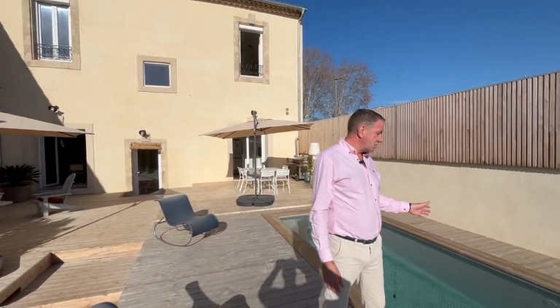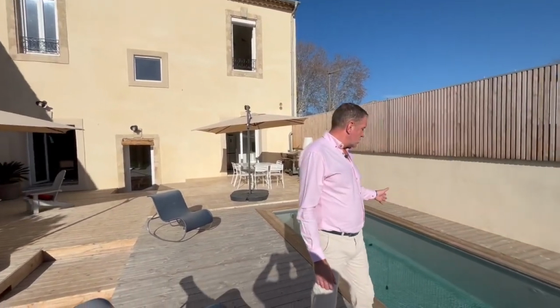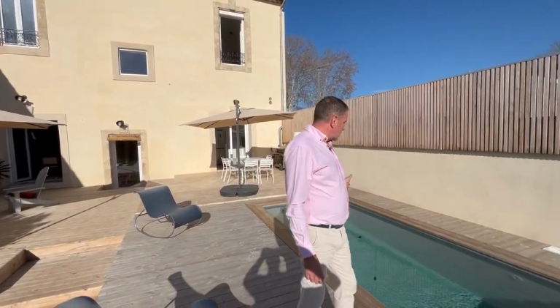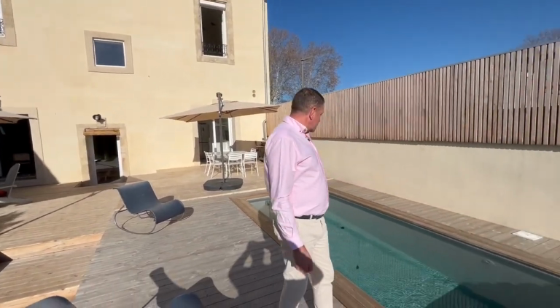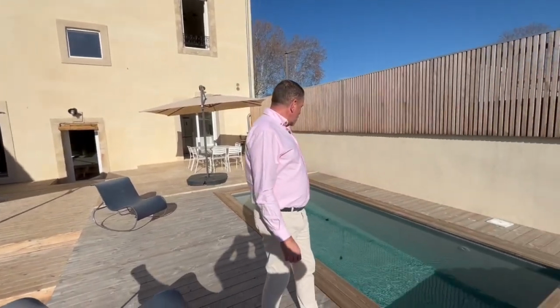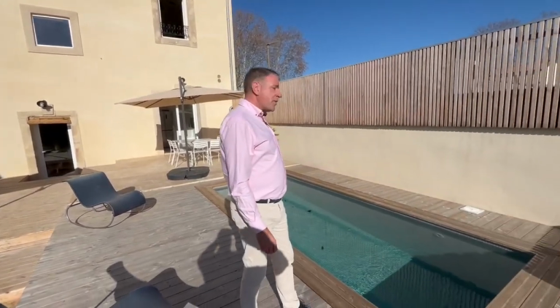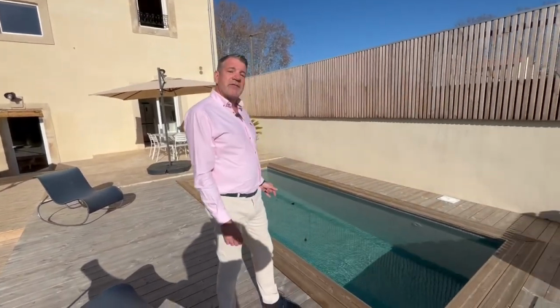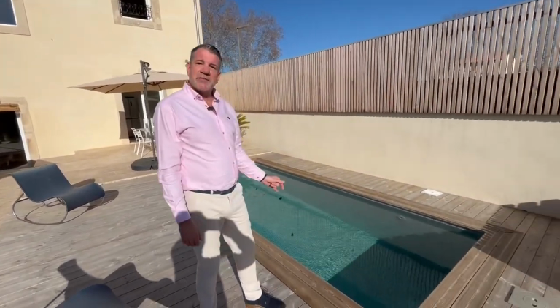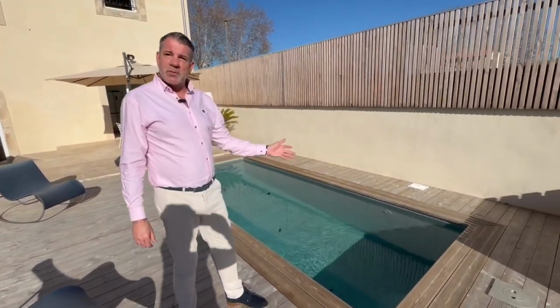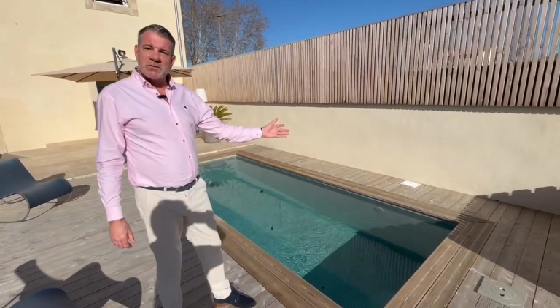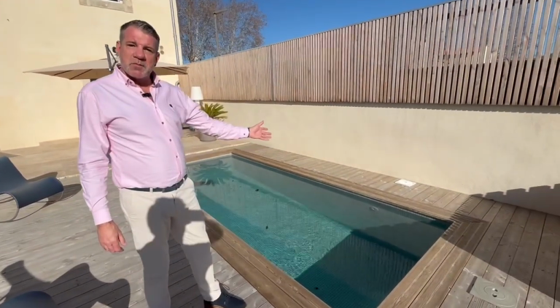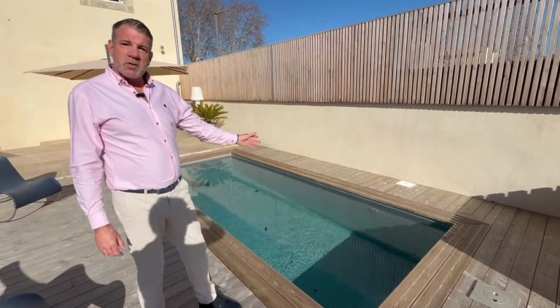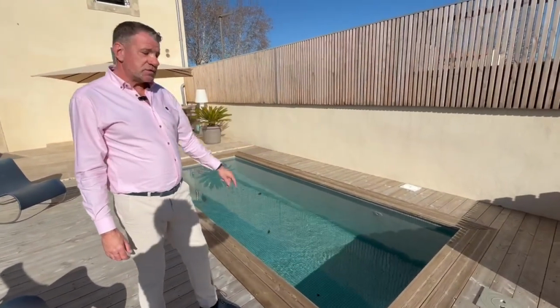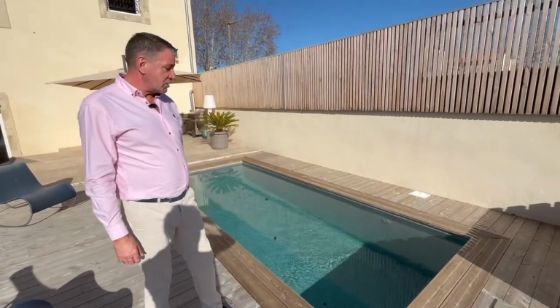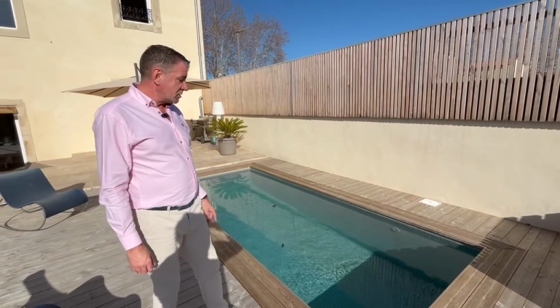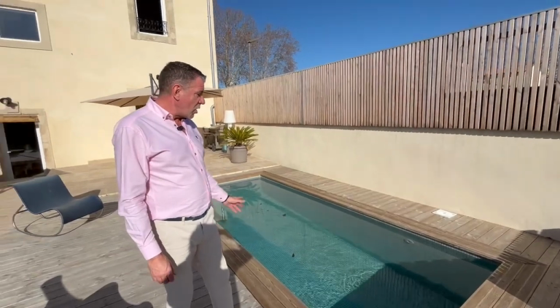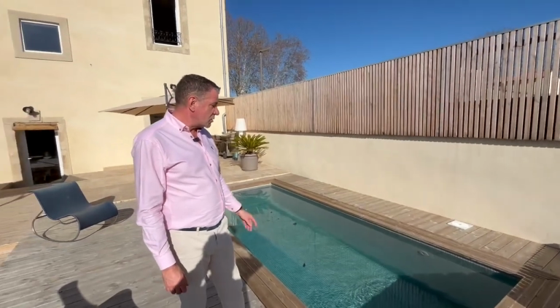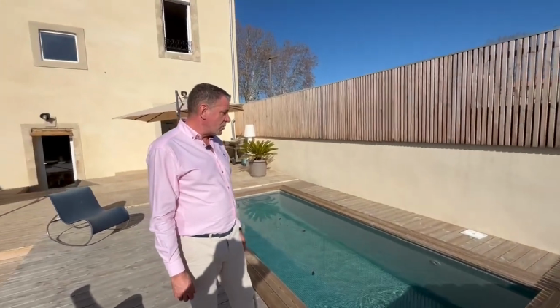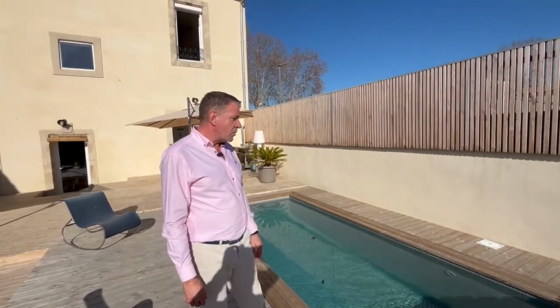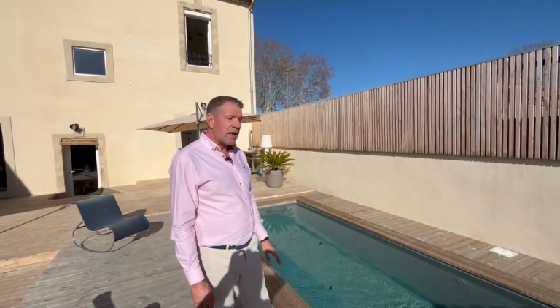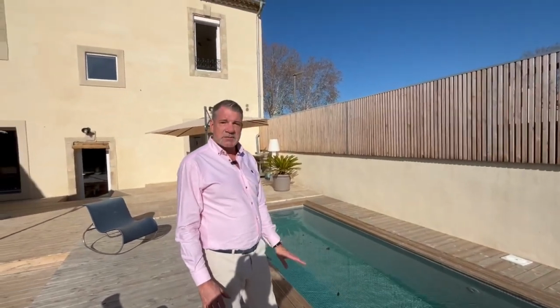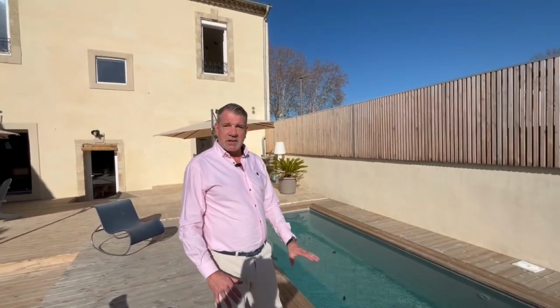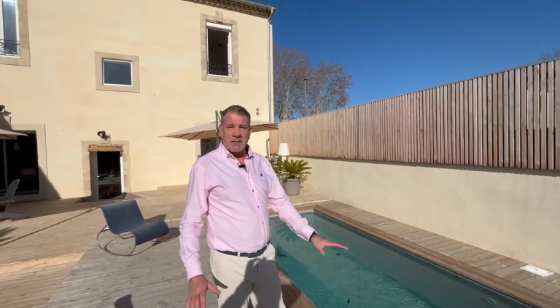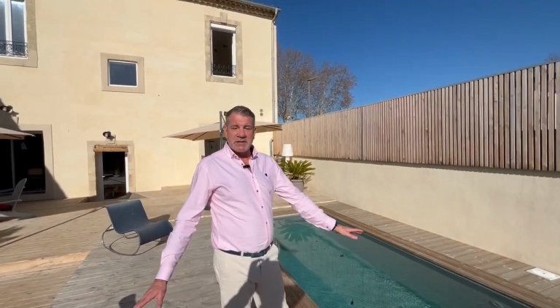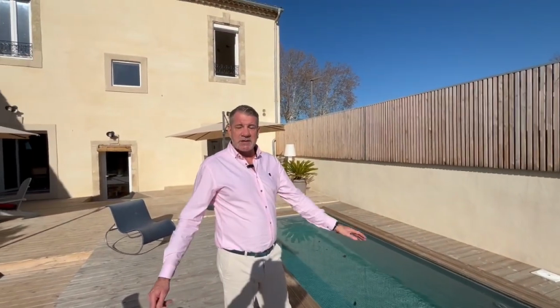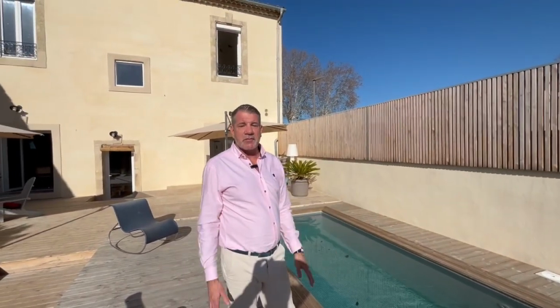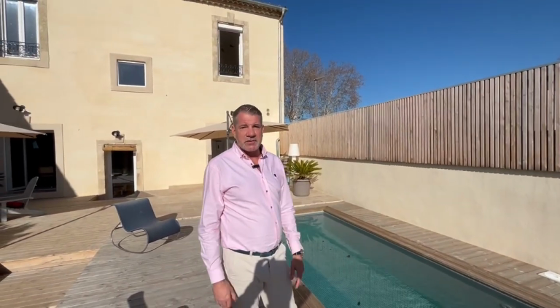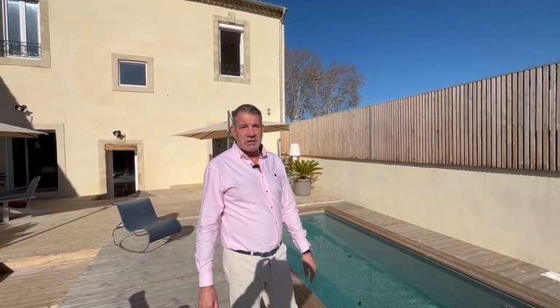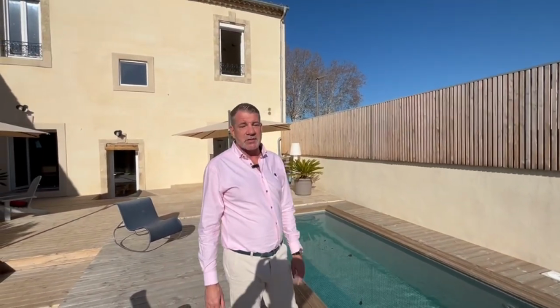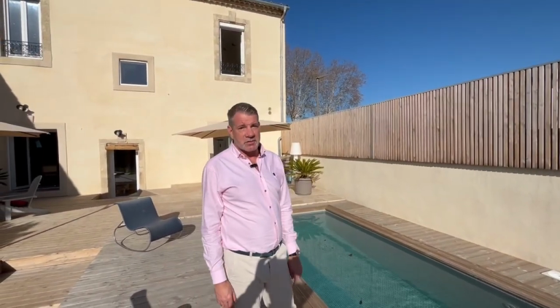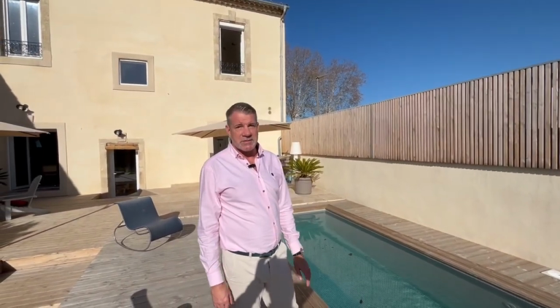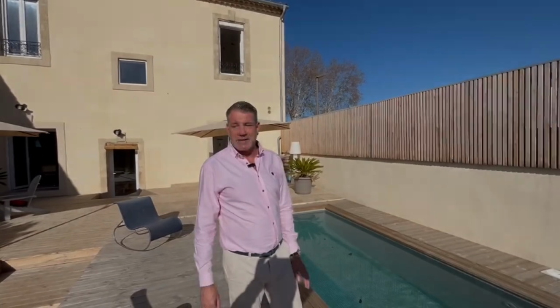It's a perfectly formed swimming pool, which is actually a tiled swimming pool, but absolutely amazing for refreshing on those hot summer days.